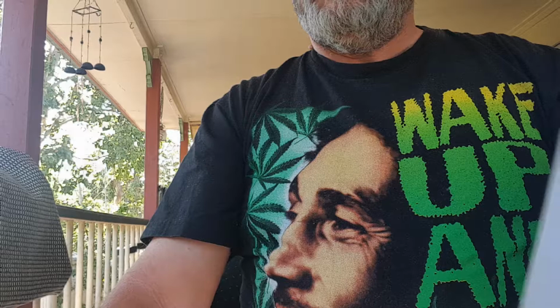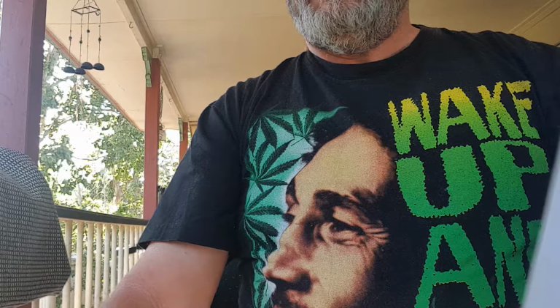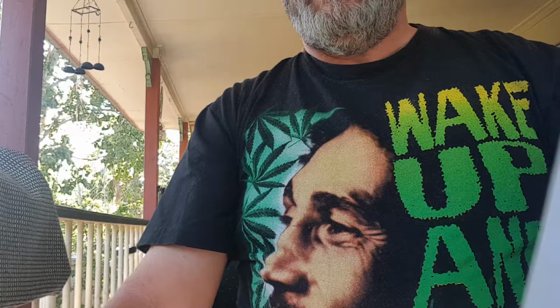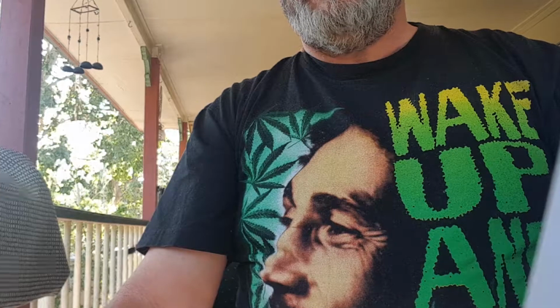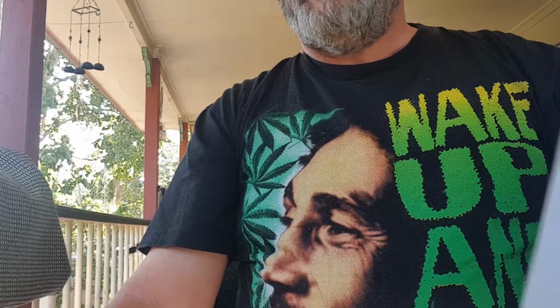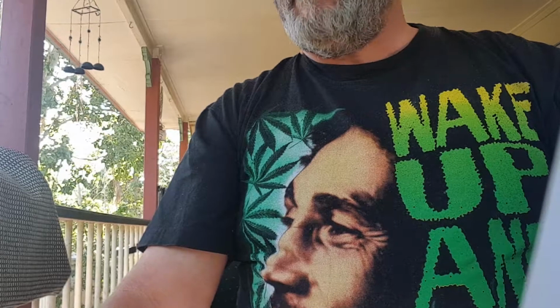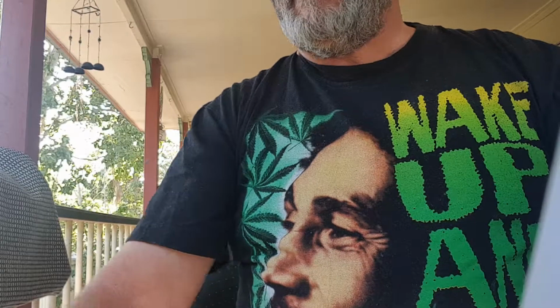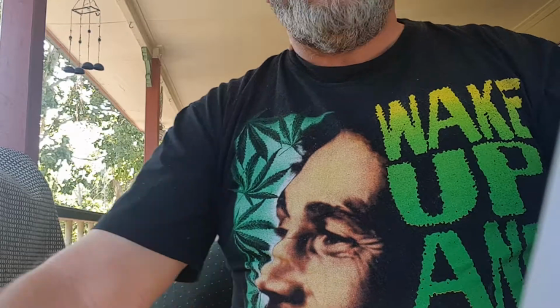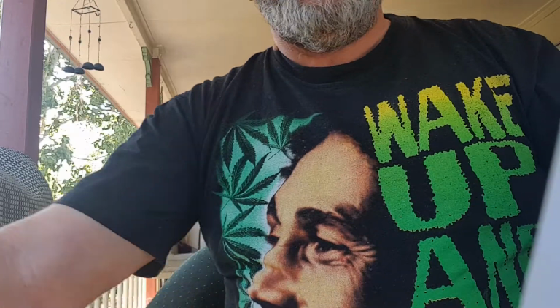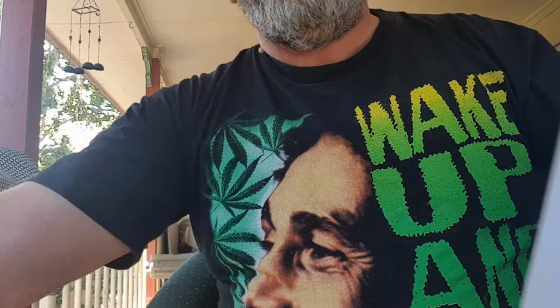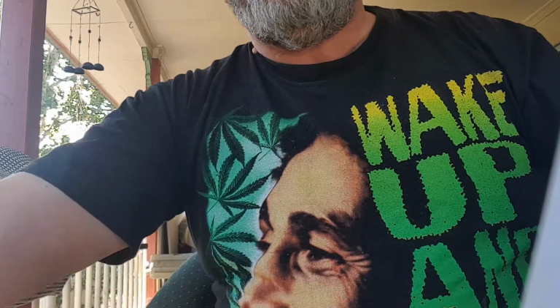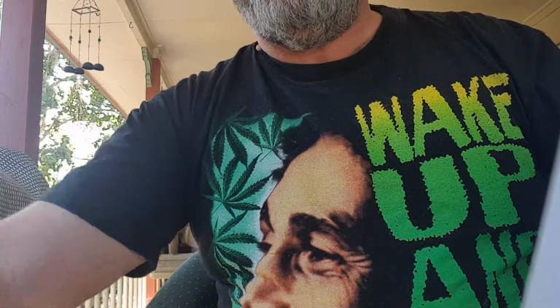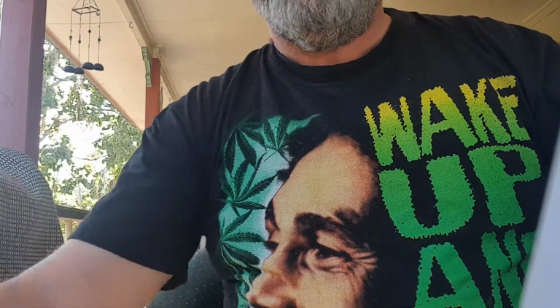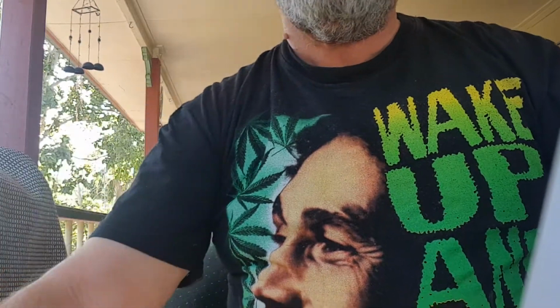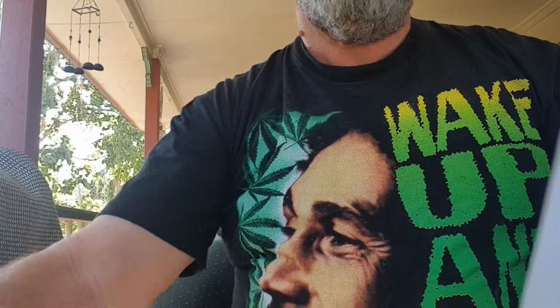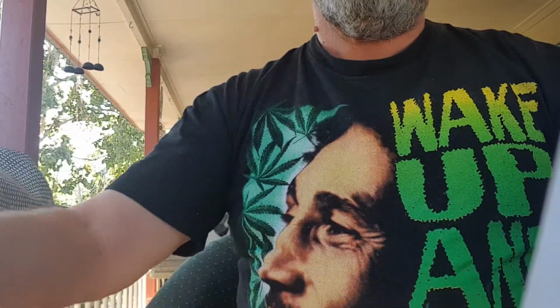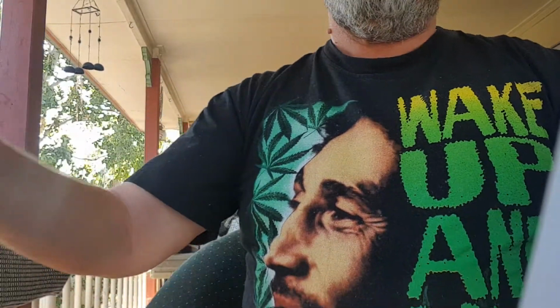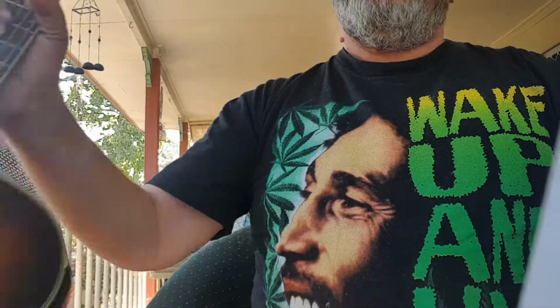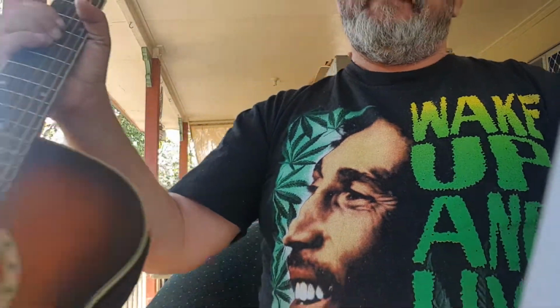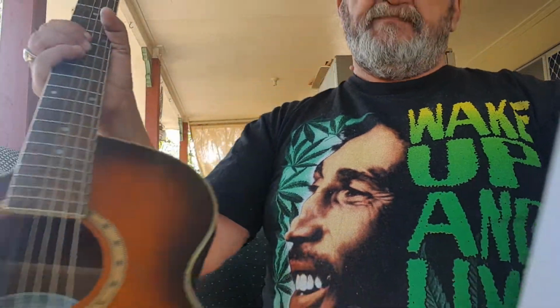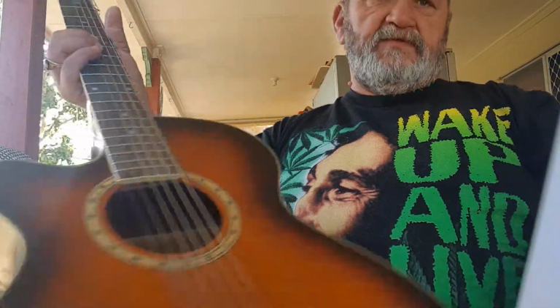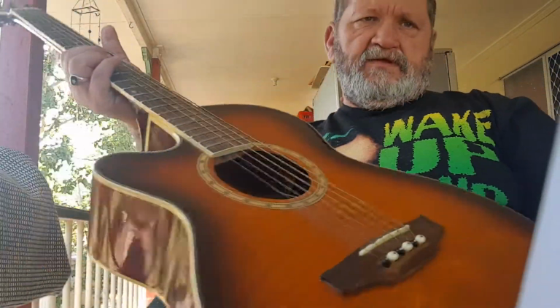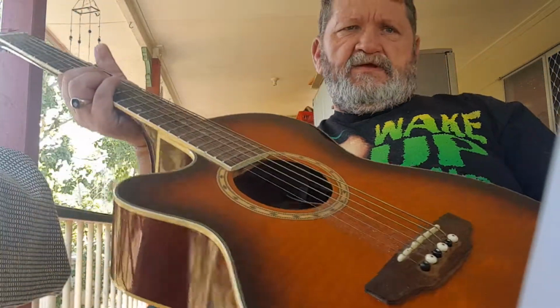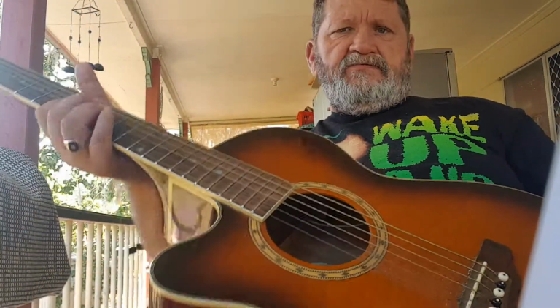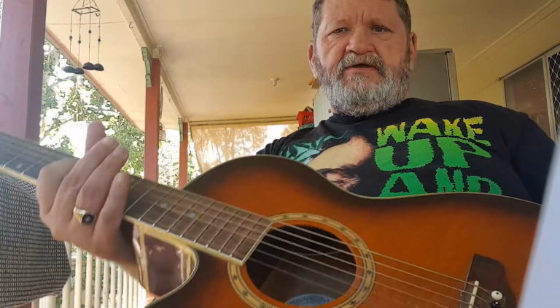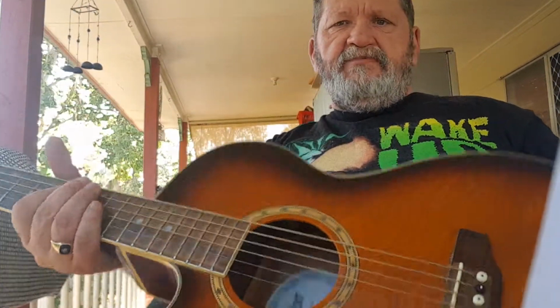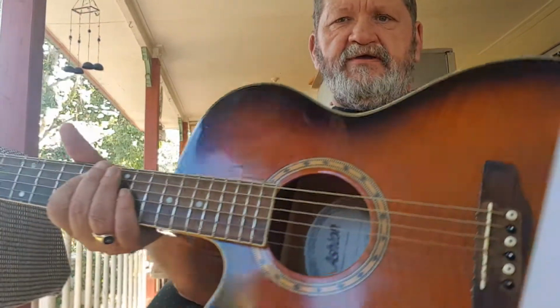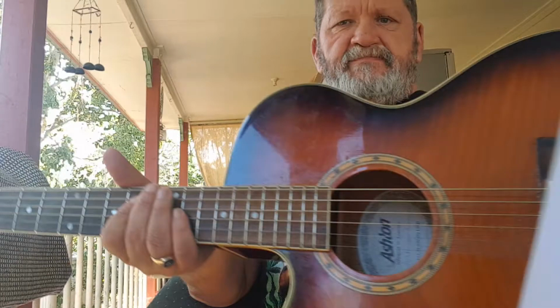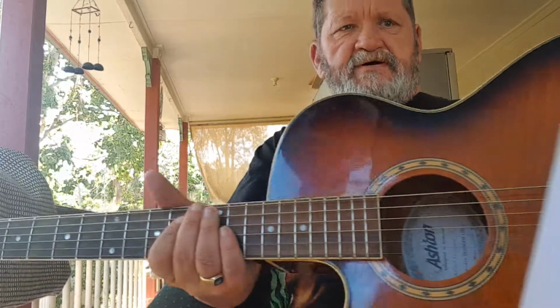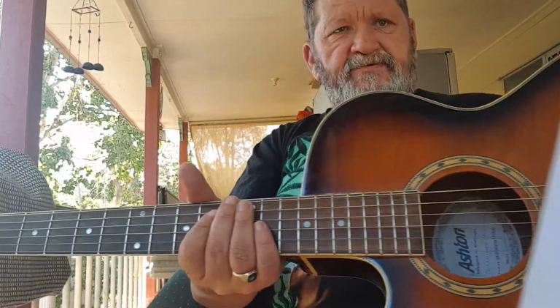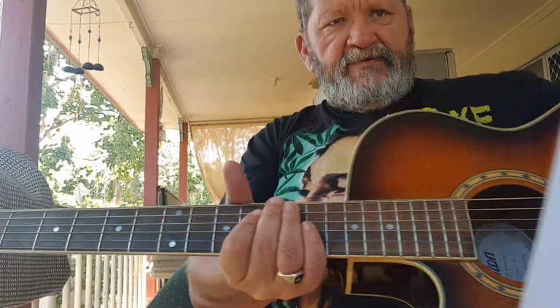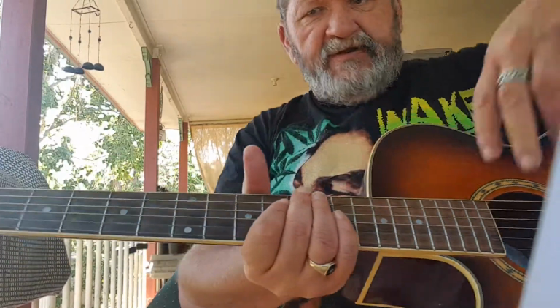G'day. Bob Marley and the Wailers, Natural Mystic. Virgin Music by Bob Marley.